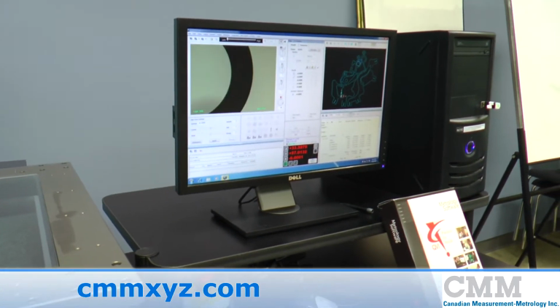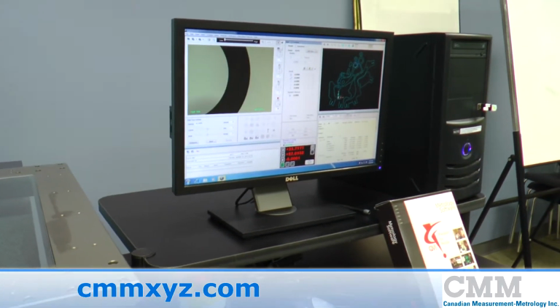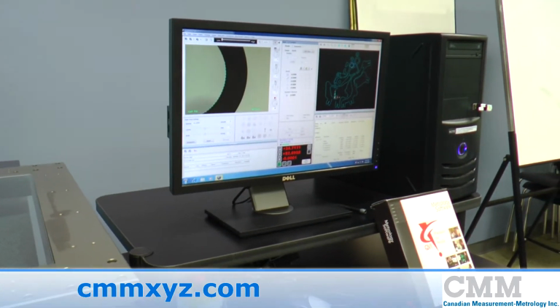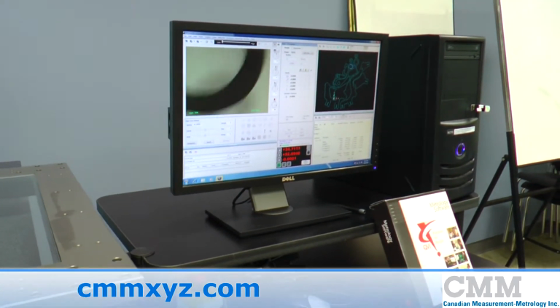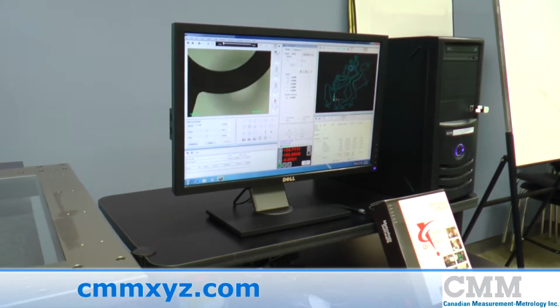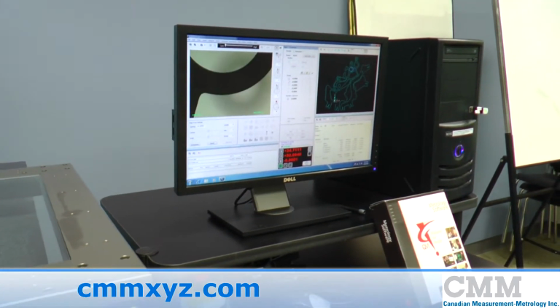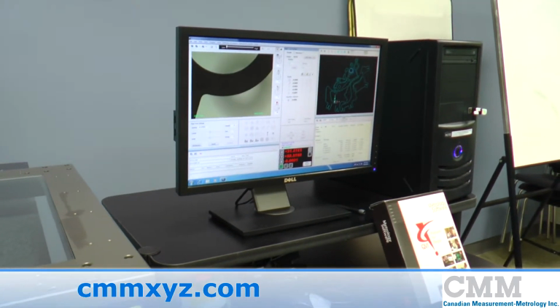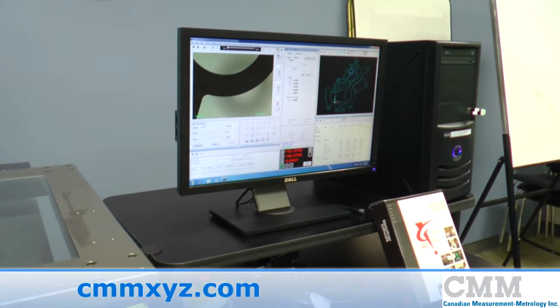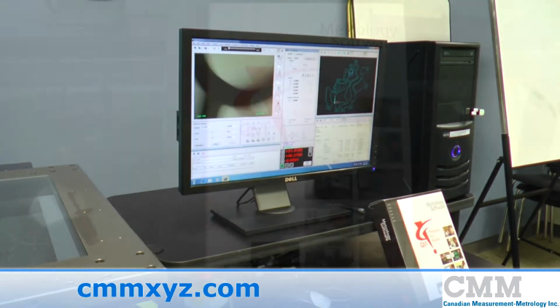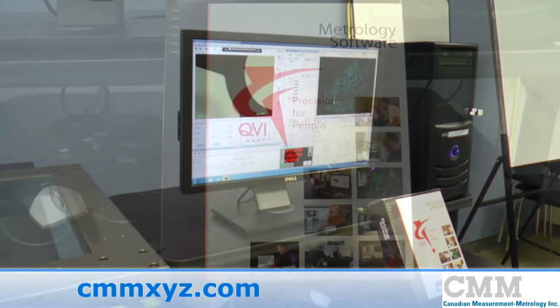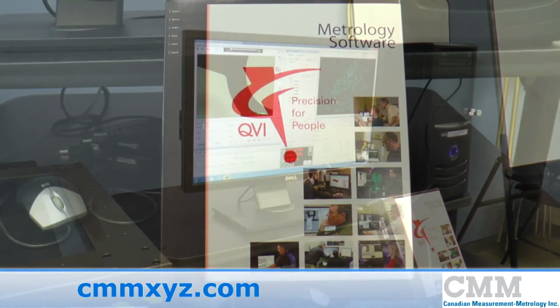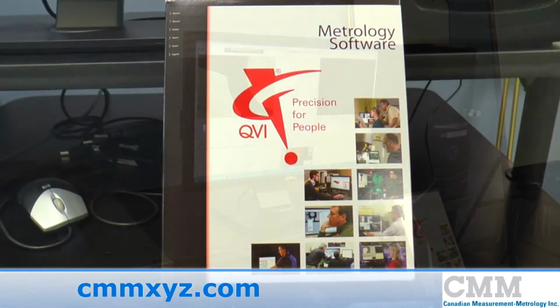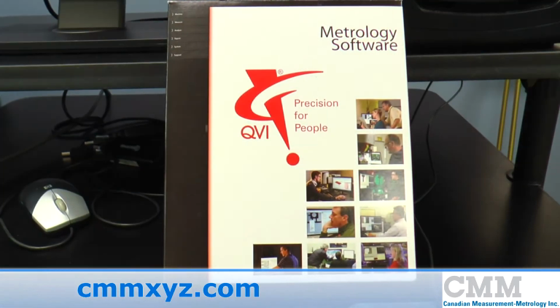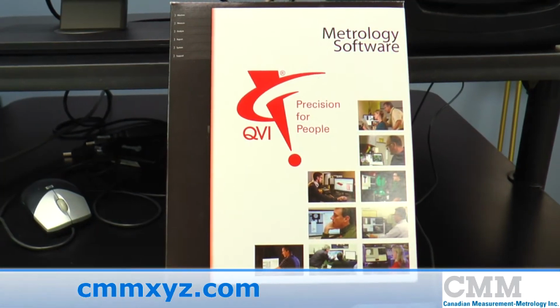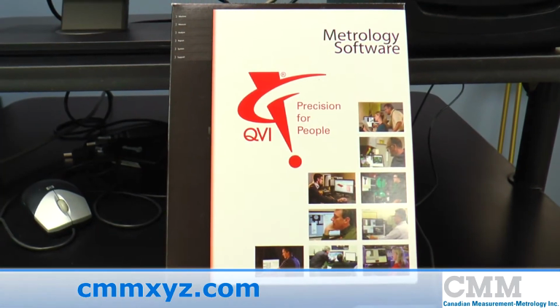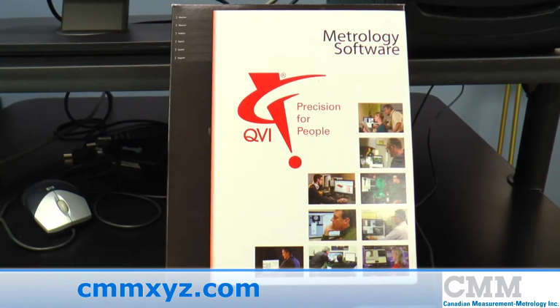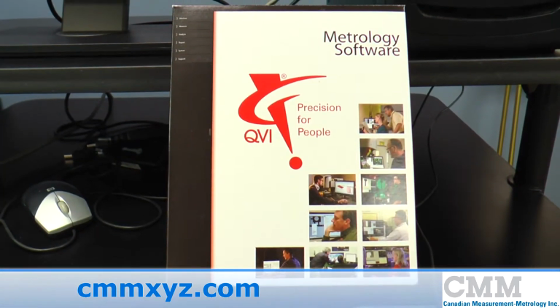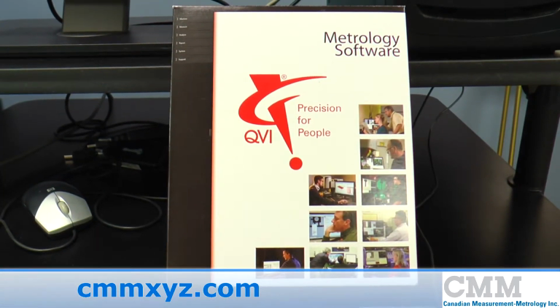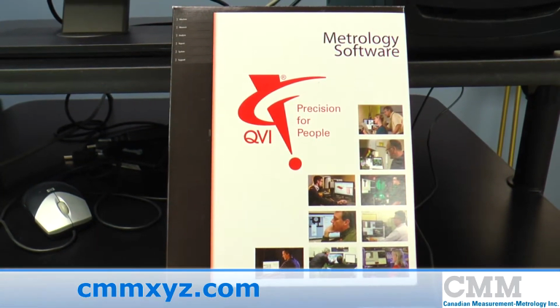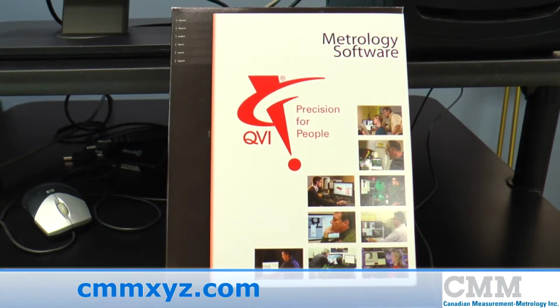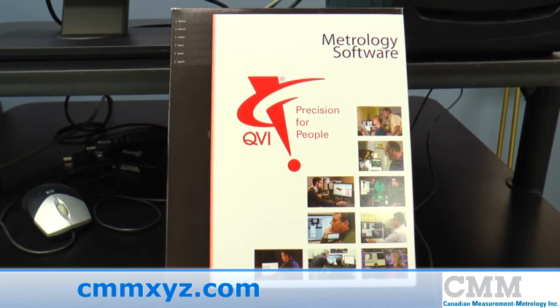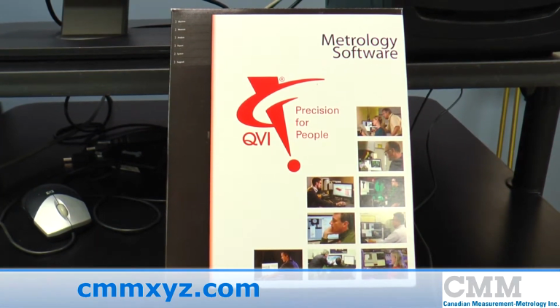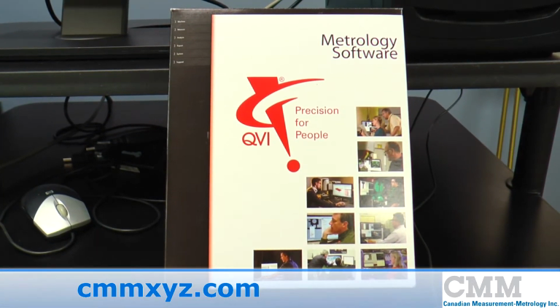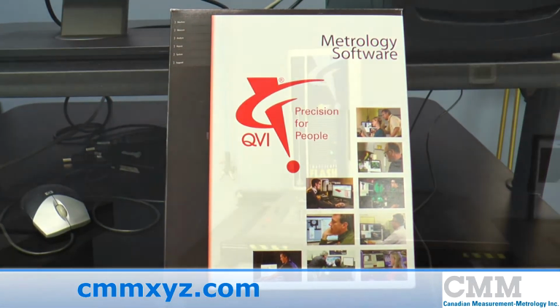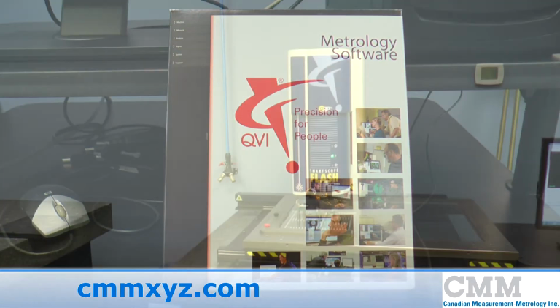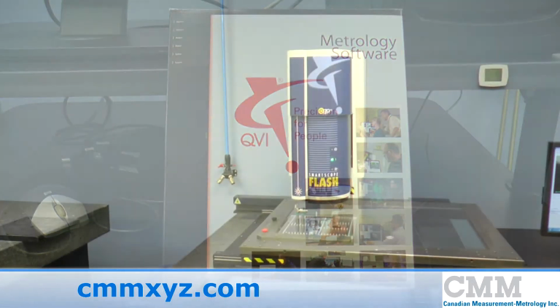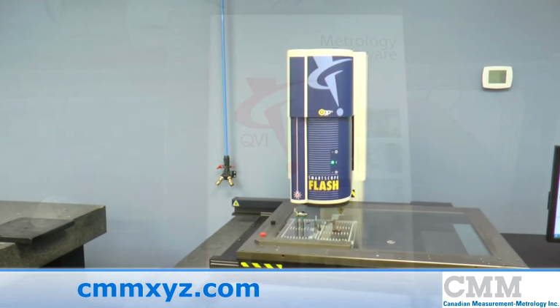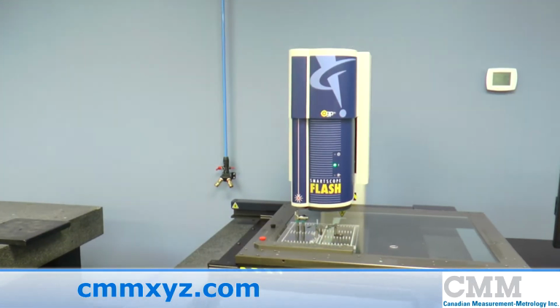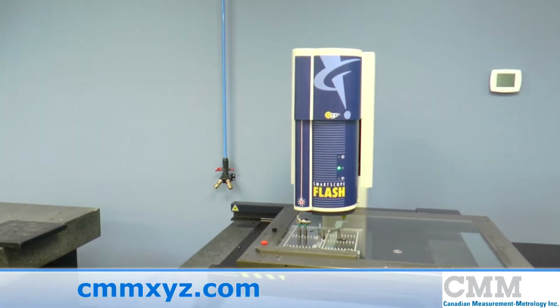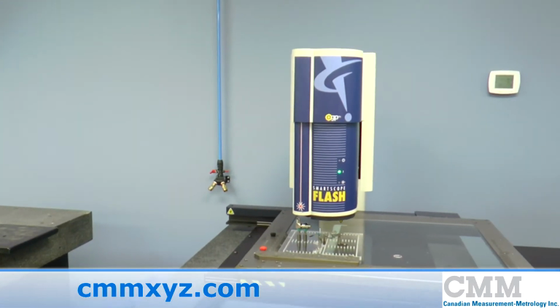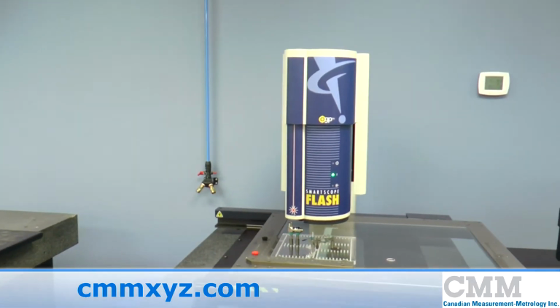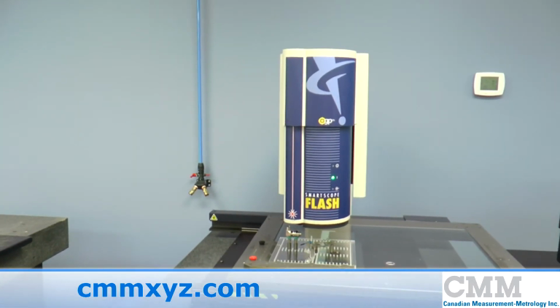The unit comes complete with Measure X software, version 2014.